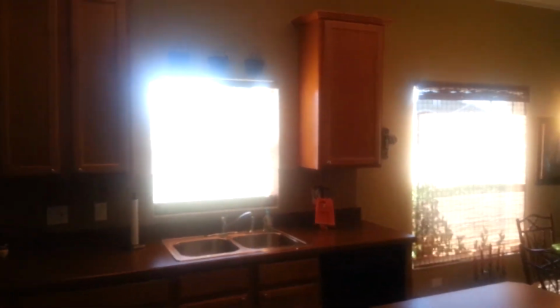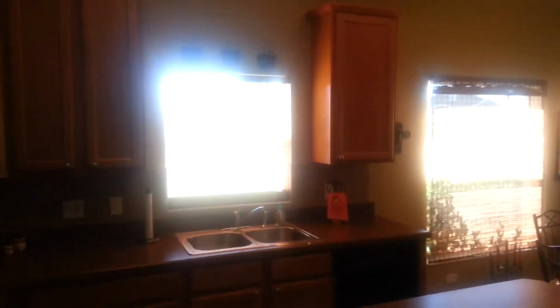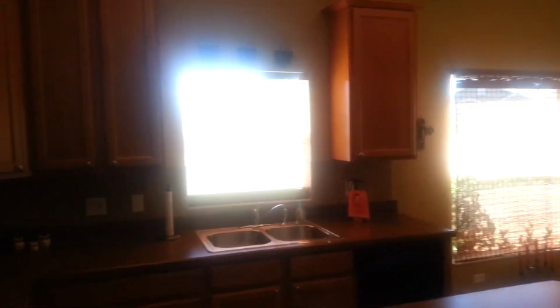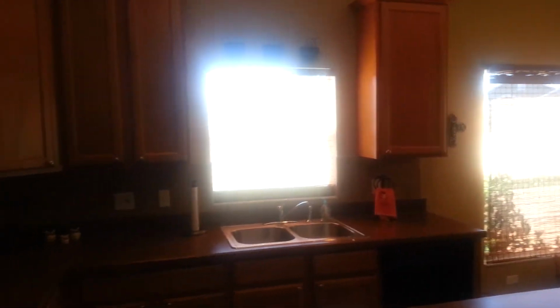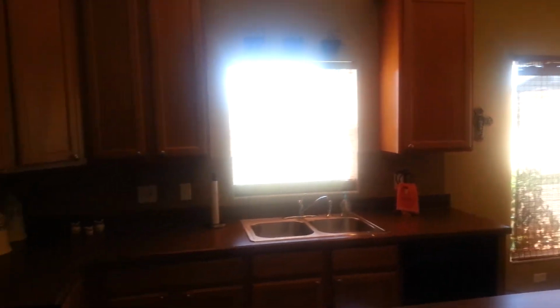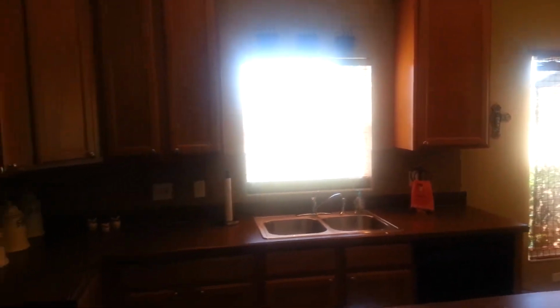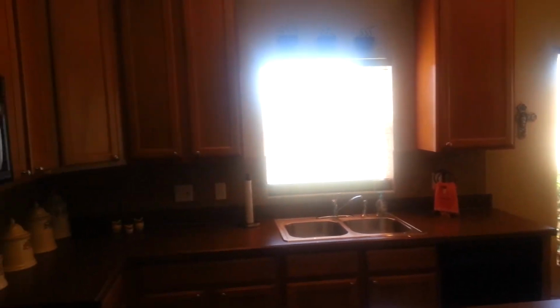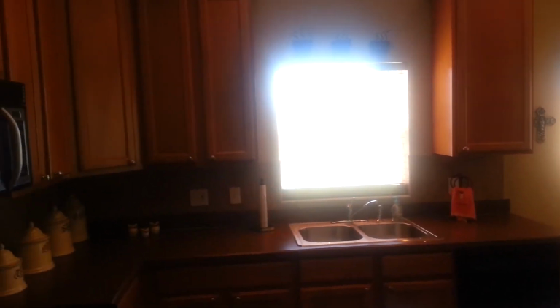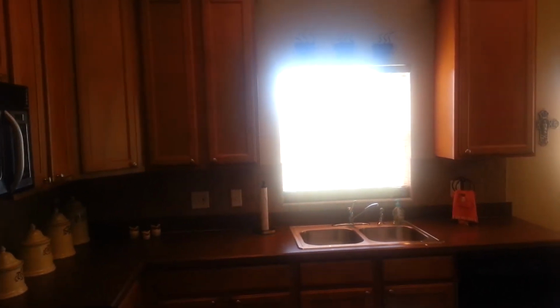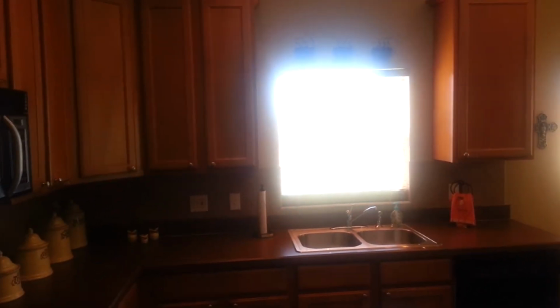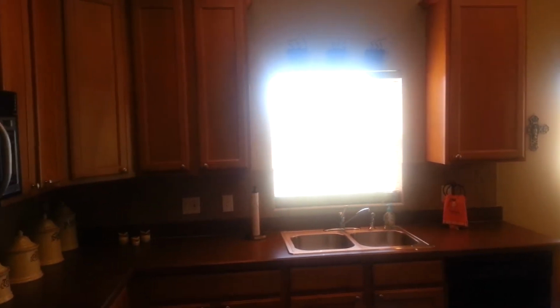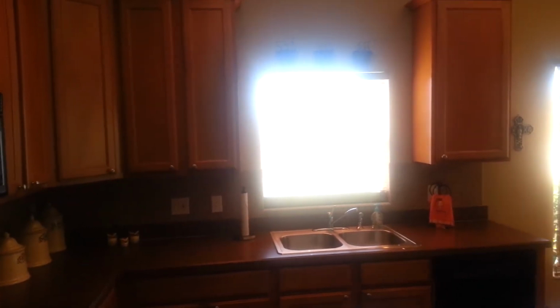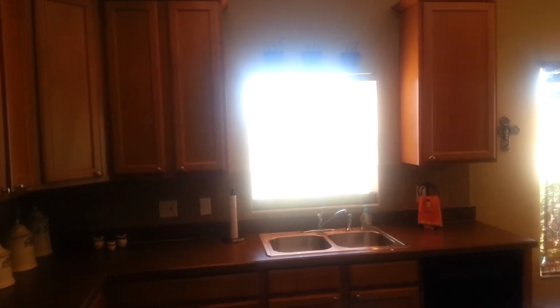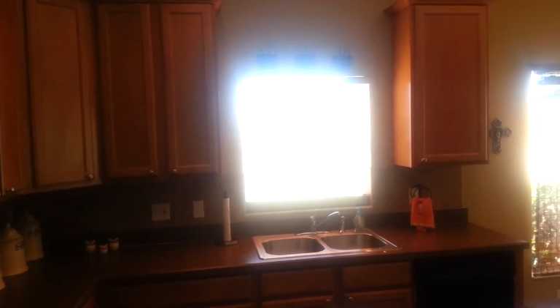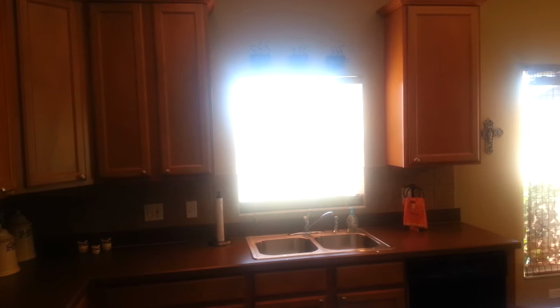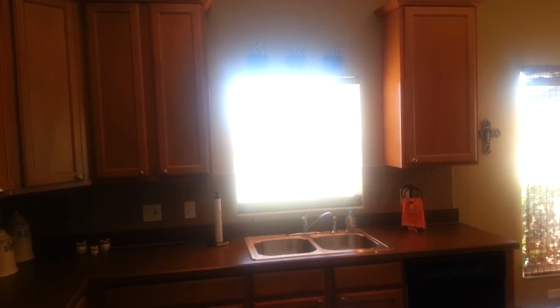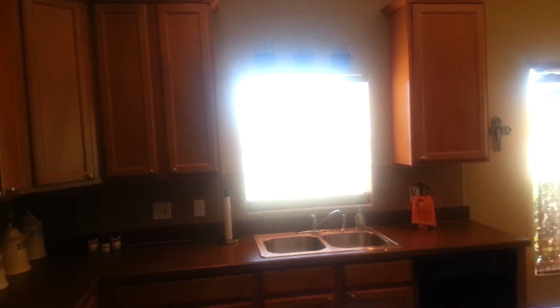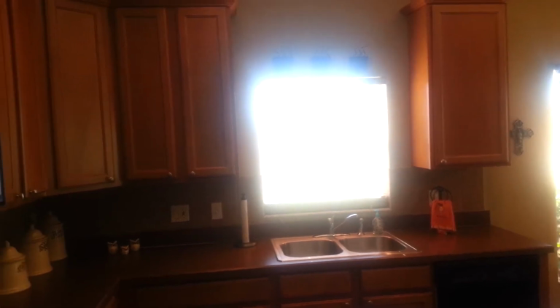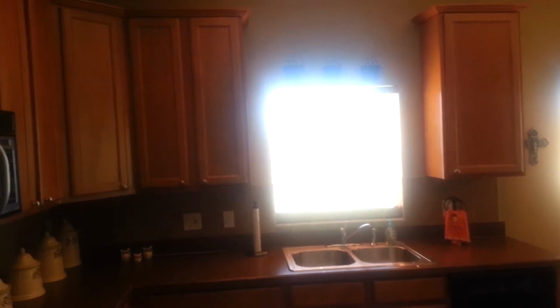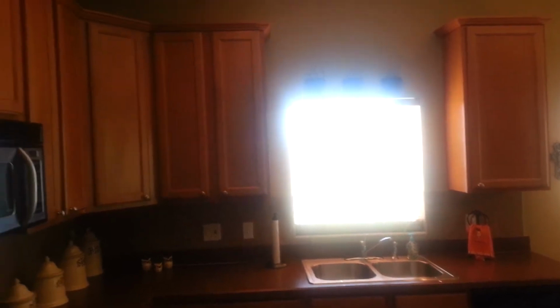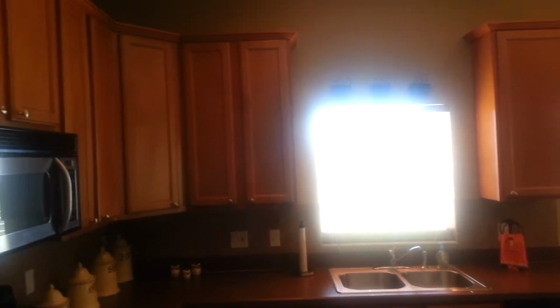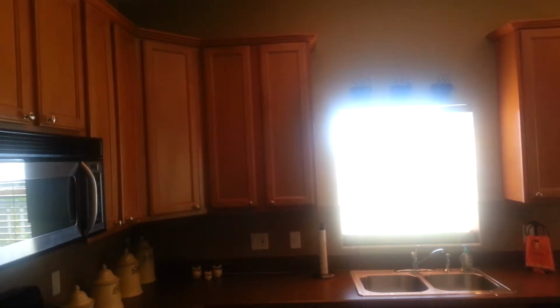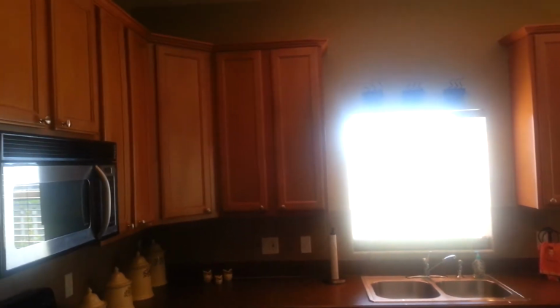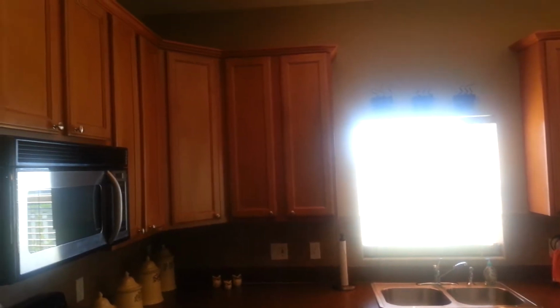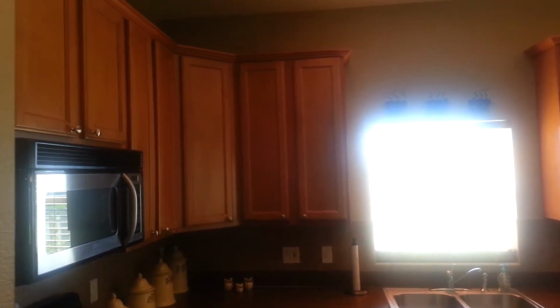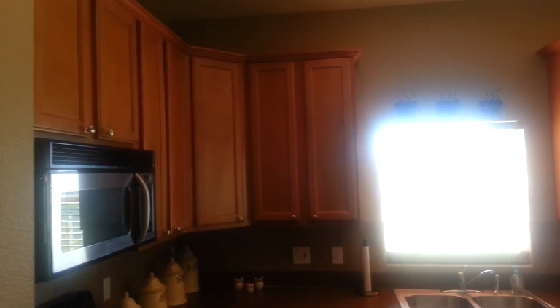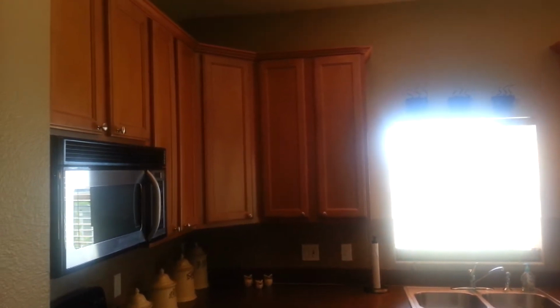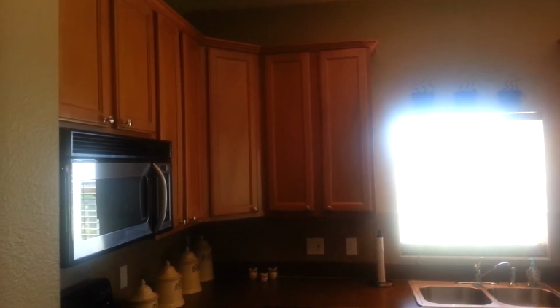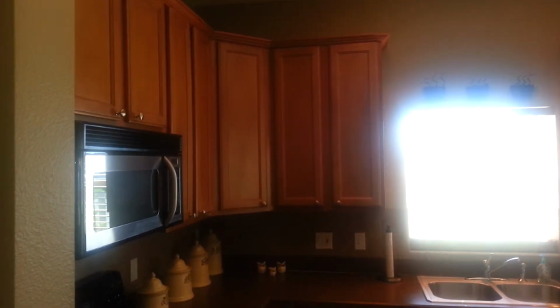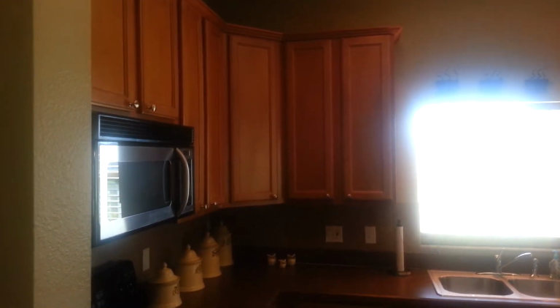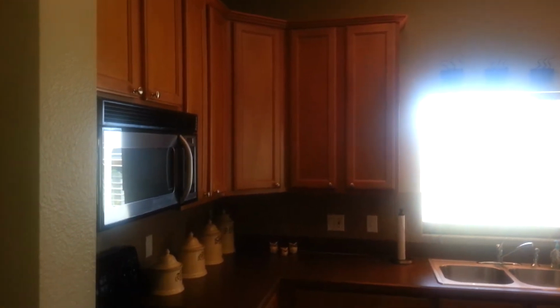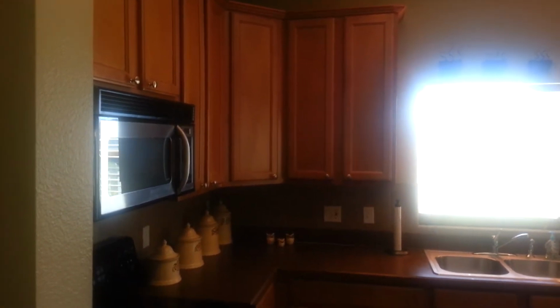Now sometimes kitchens are not bright — this is a very bright kitchen. Again, 42 inch cabinets.